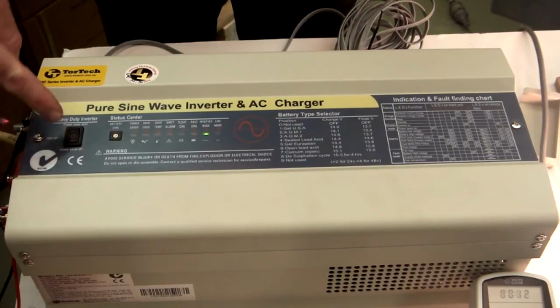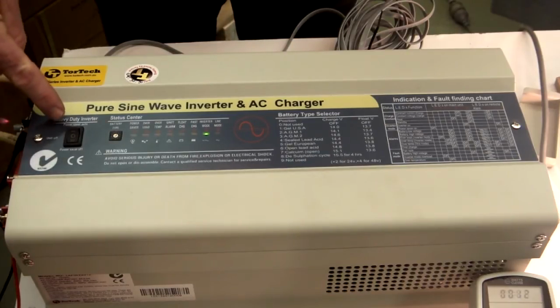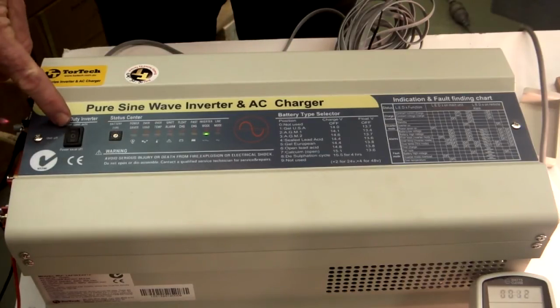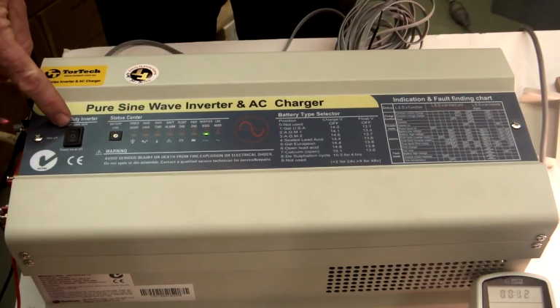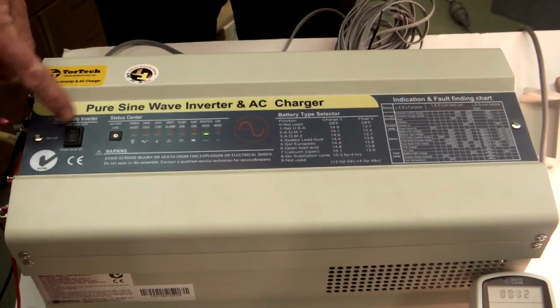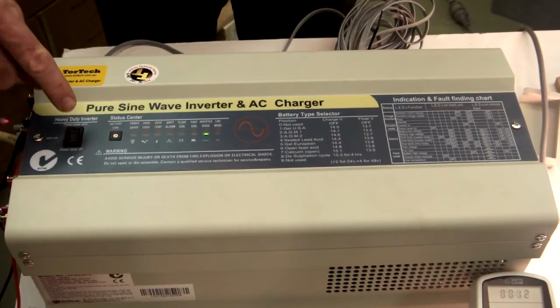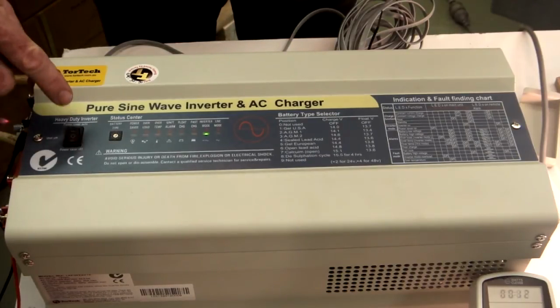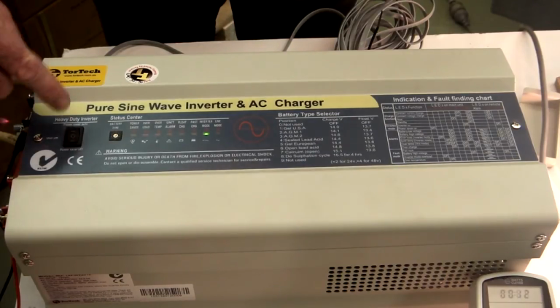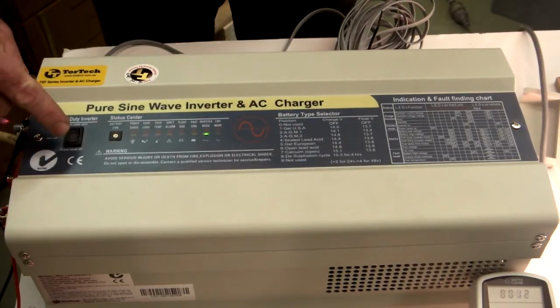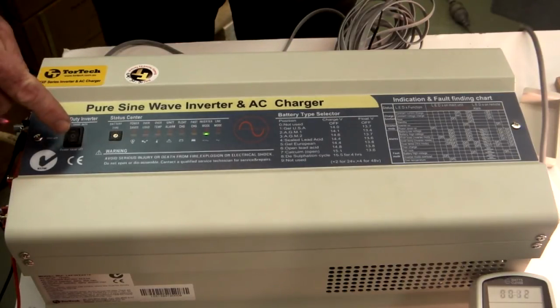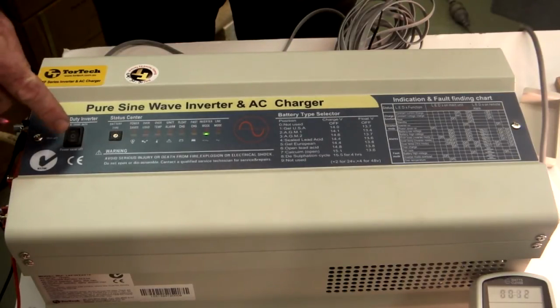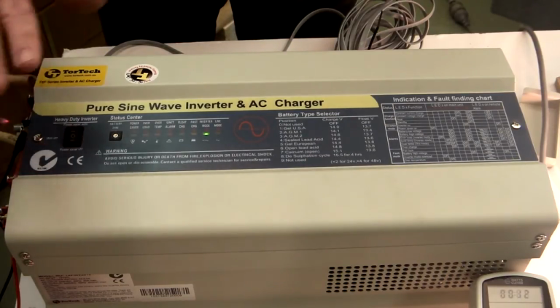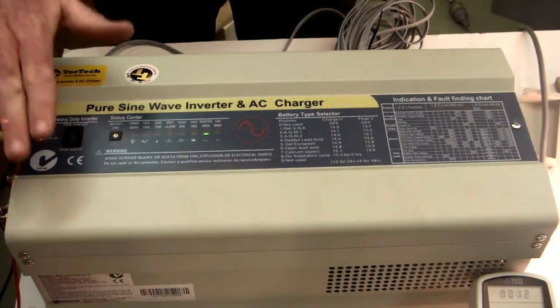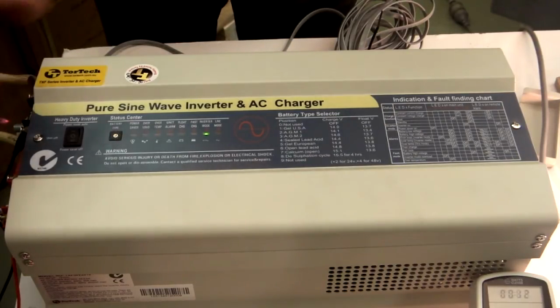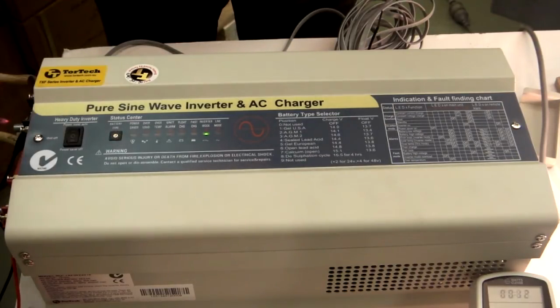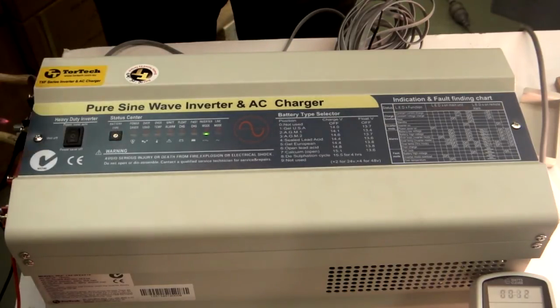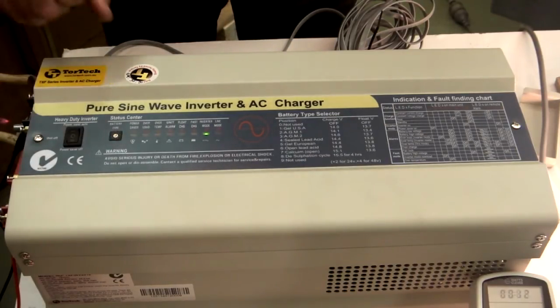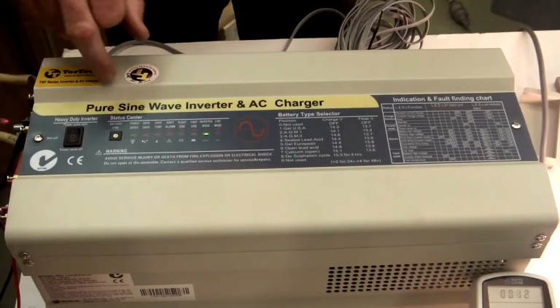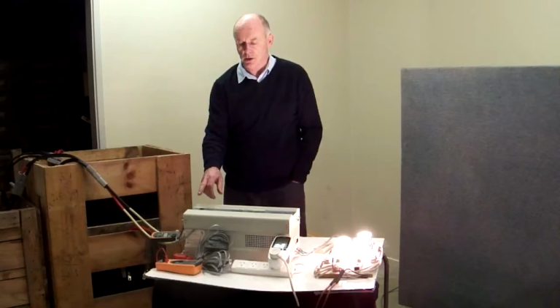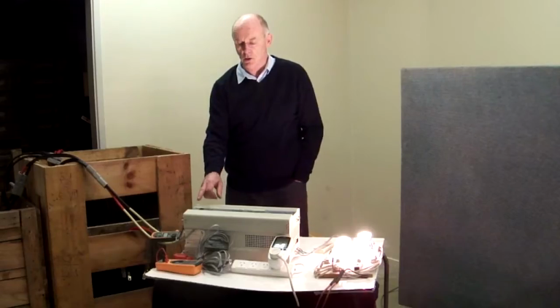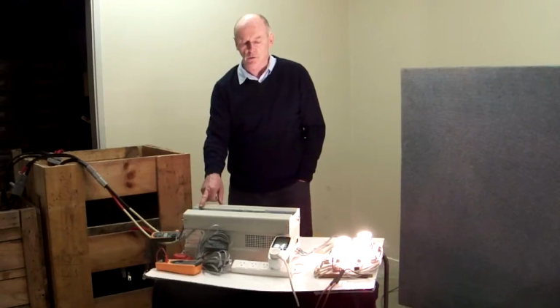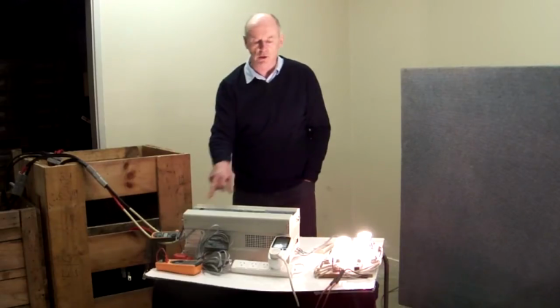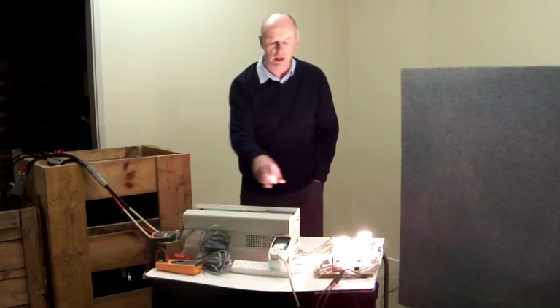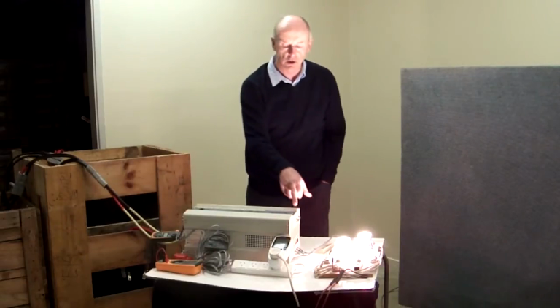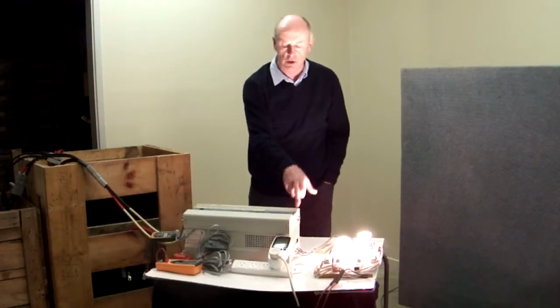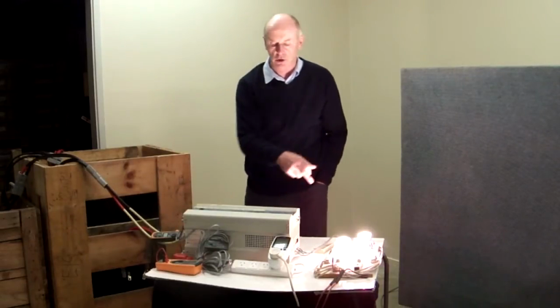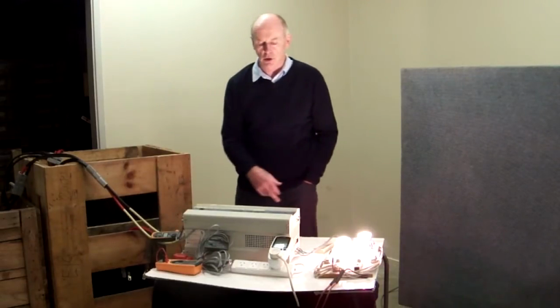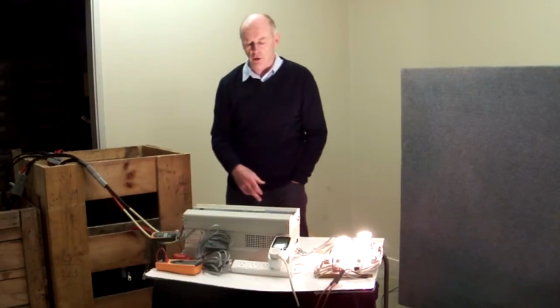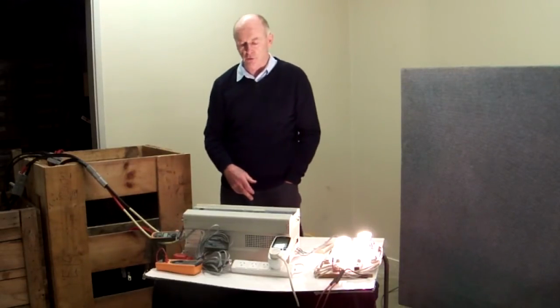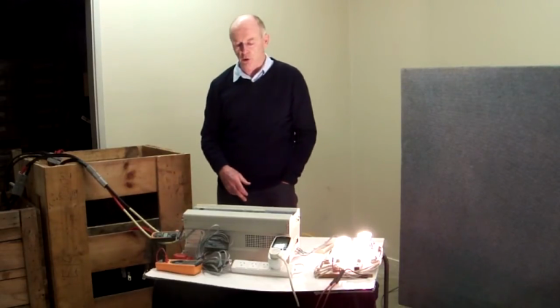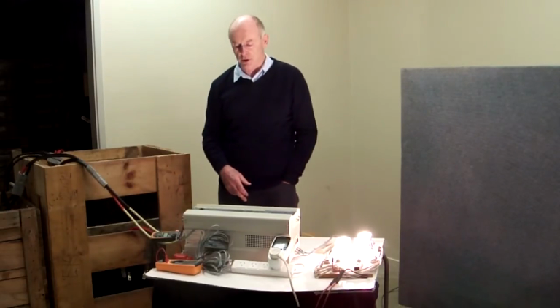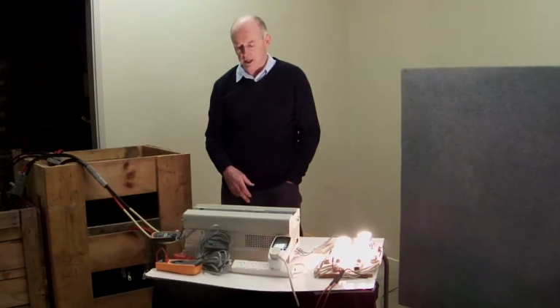It's a 12 volt inverter, 2000 watts — so 12 volts in, 240 volts out.